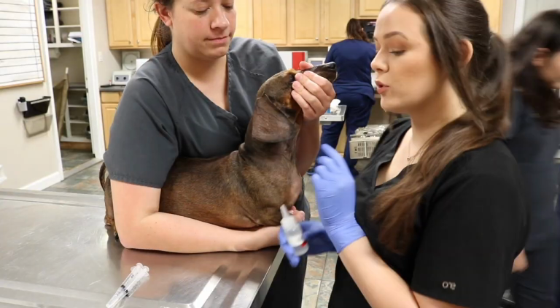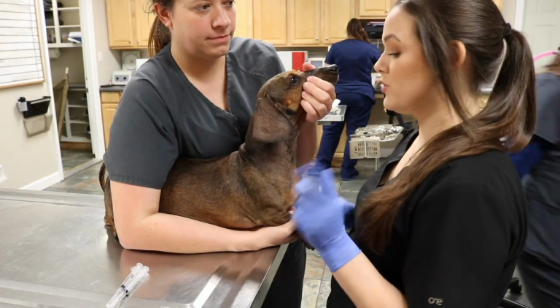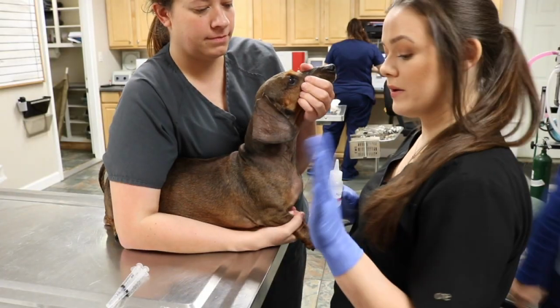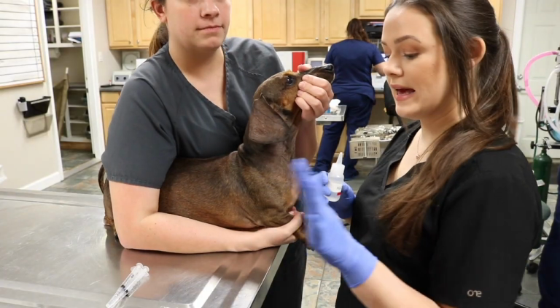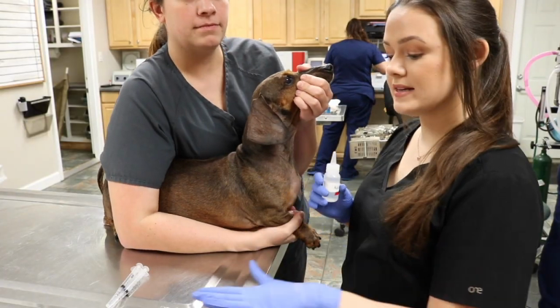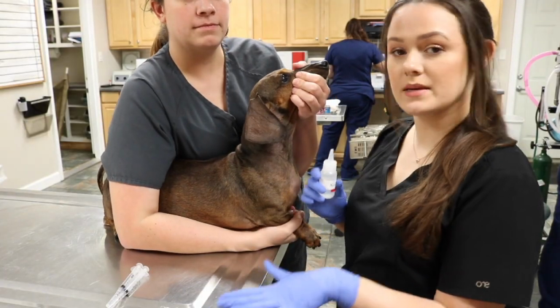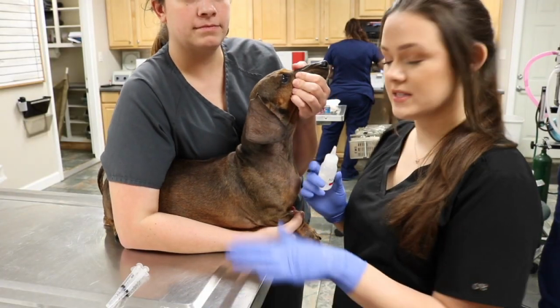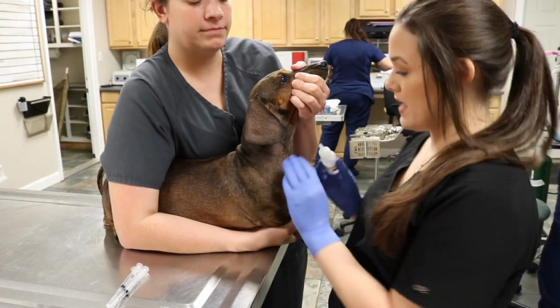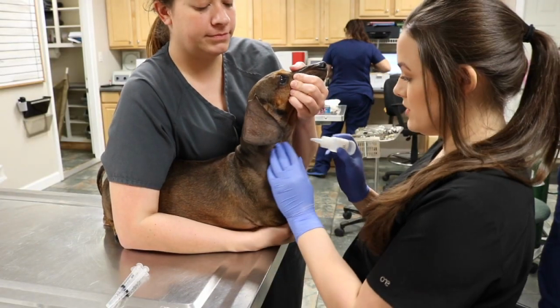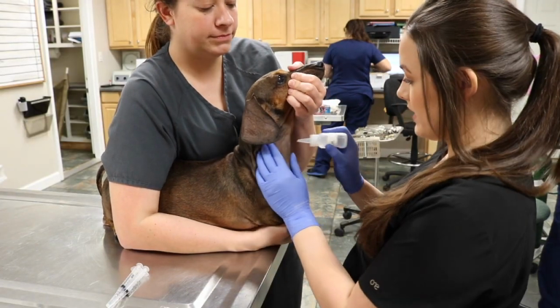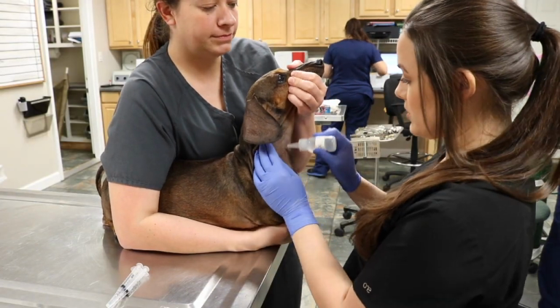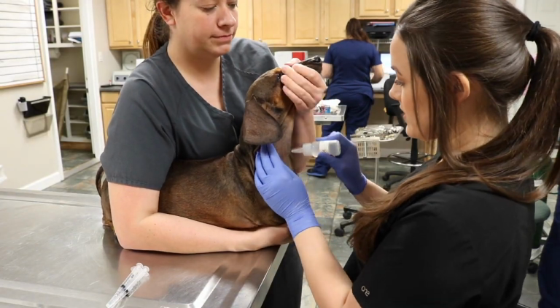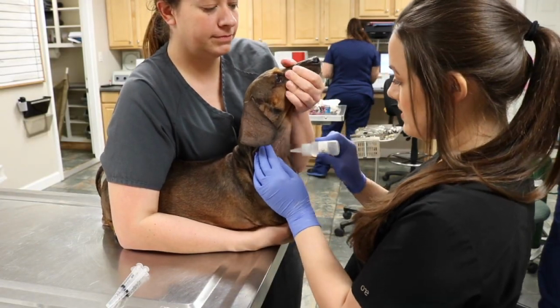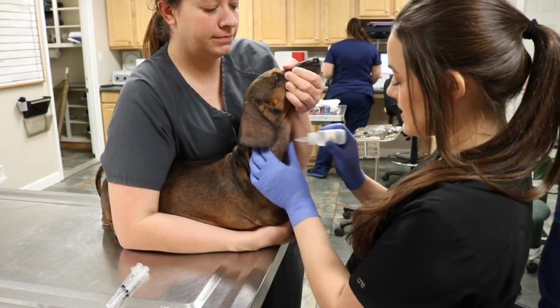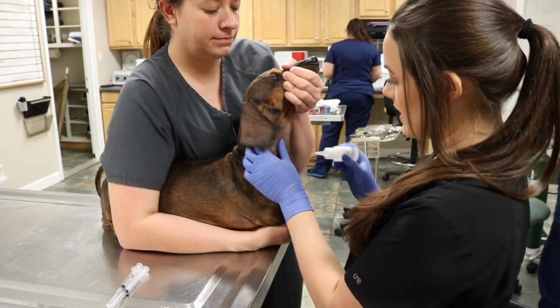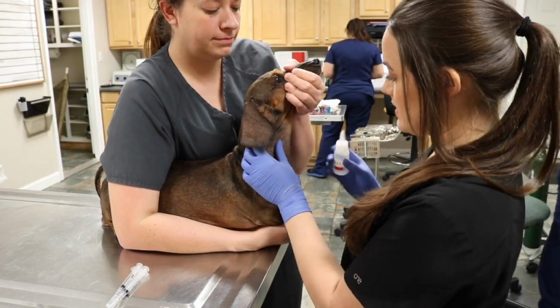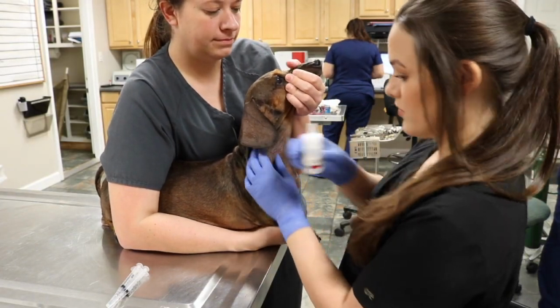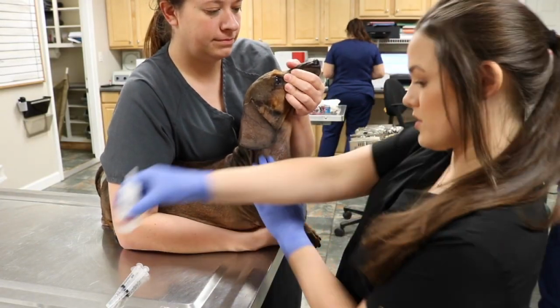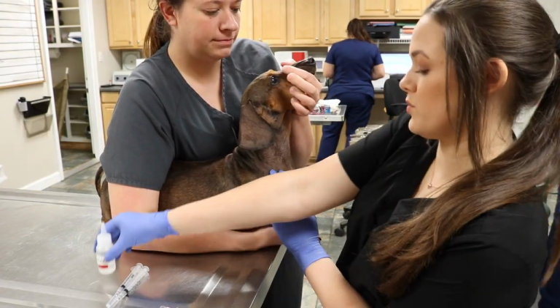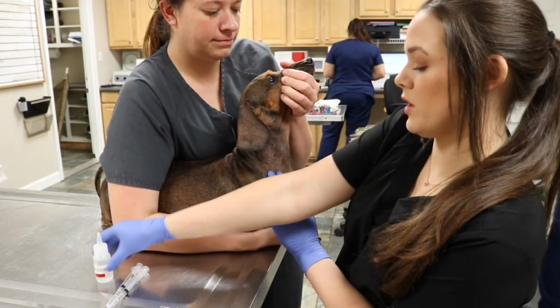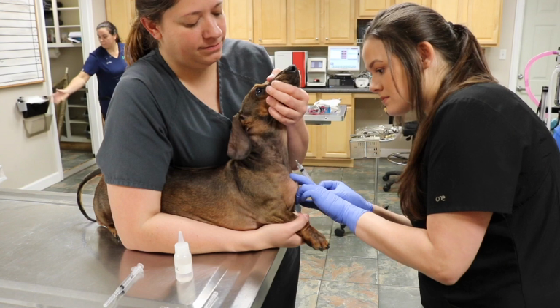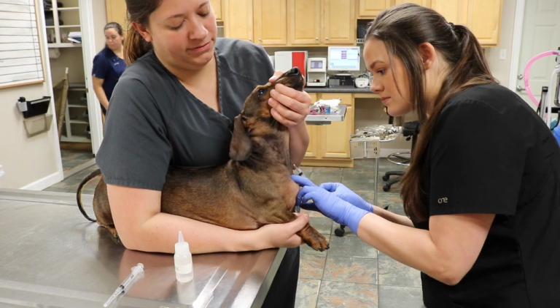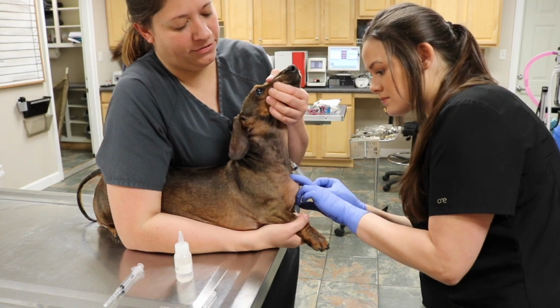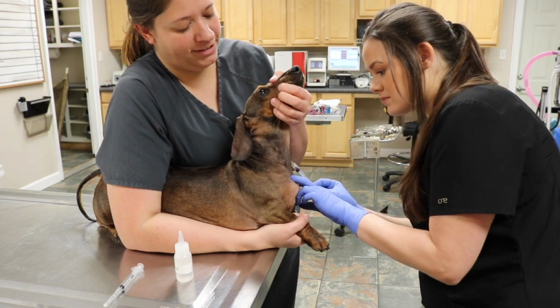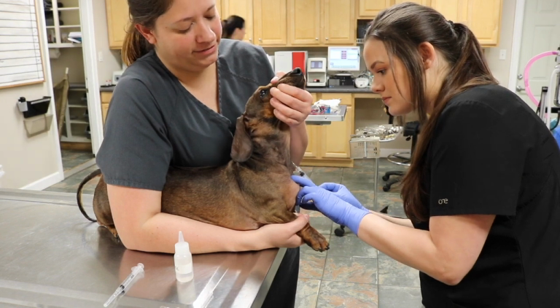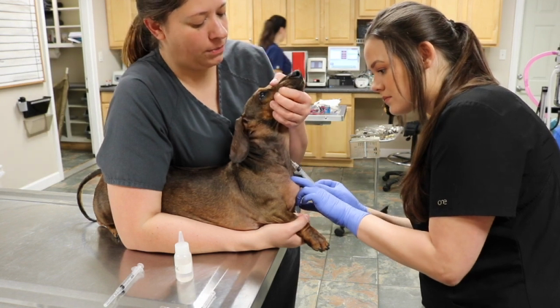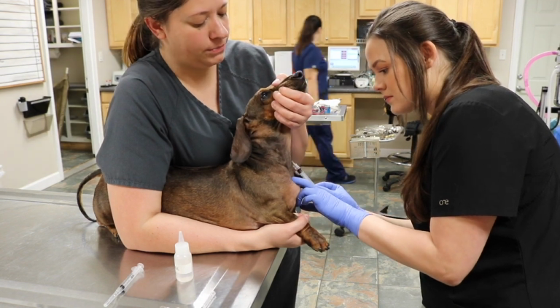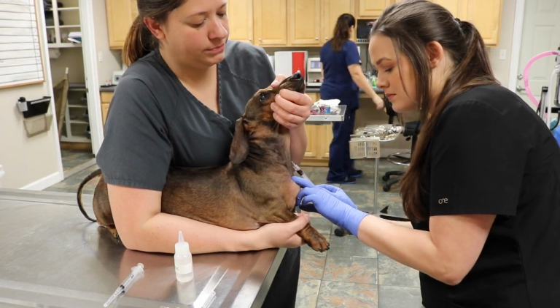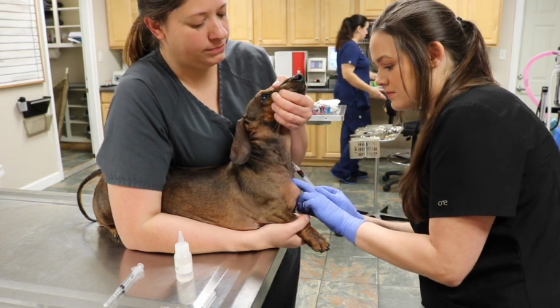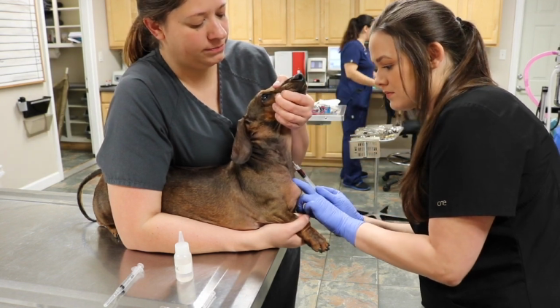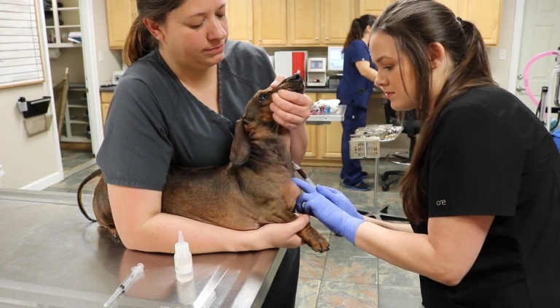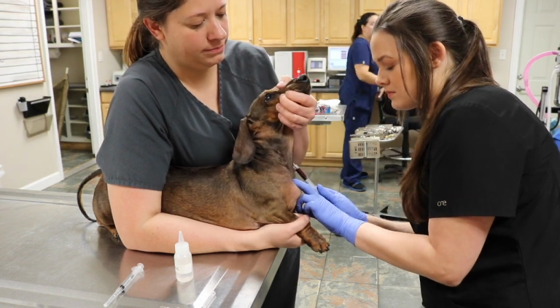I'm going to be drawing a CBC and doing a chemistry on this patient. First we're going to get his sample from his jugular vein.